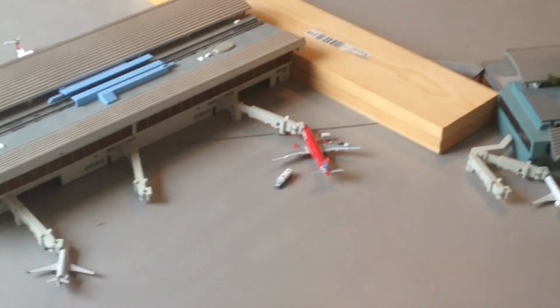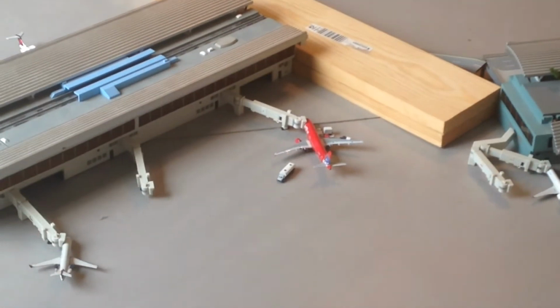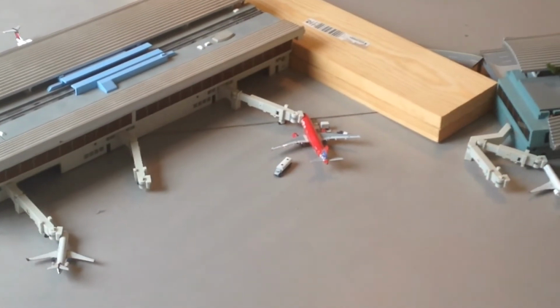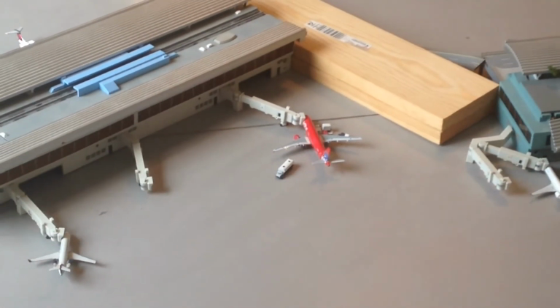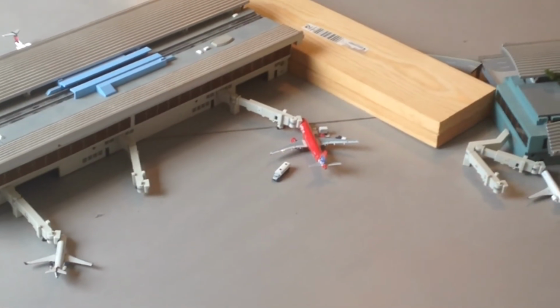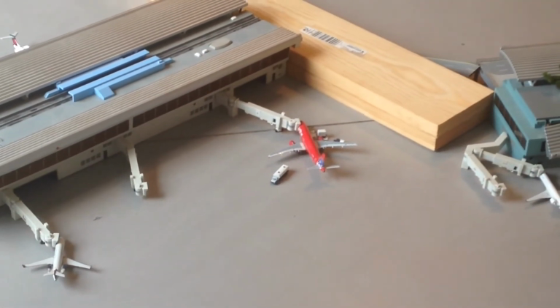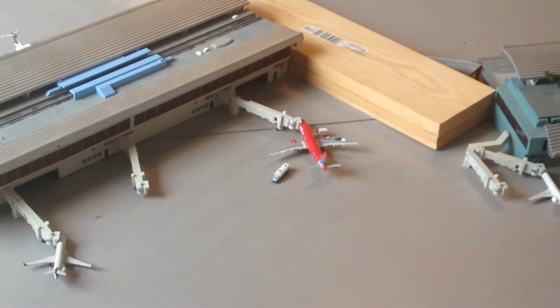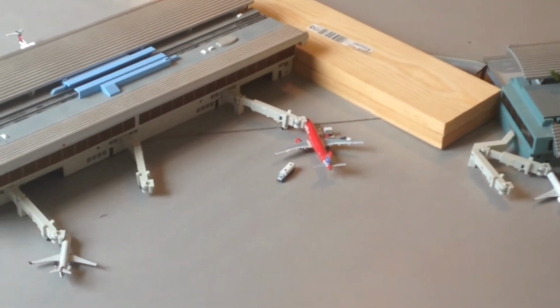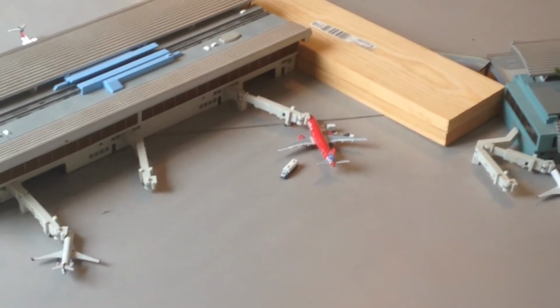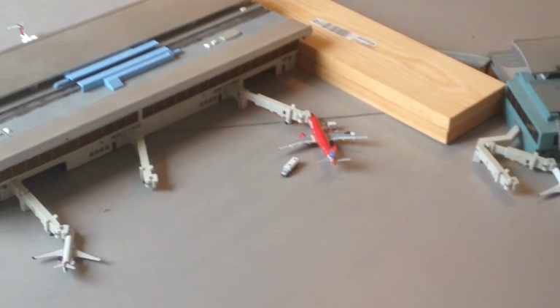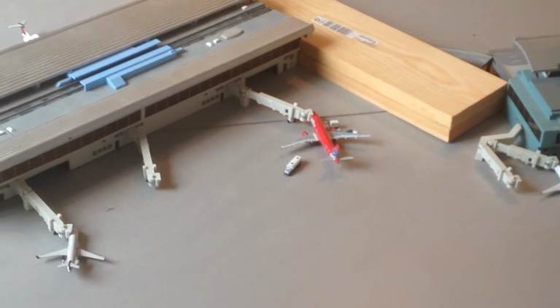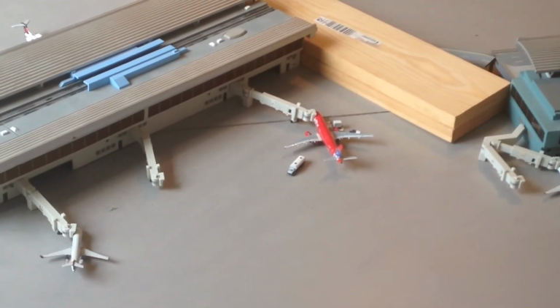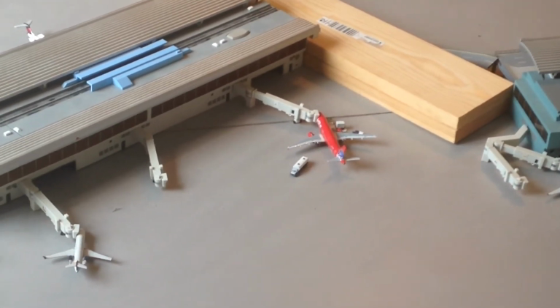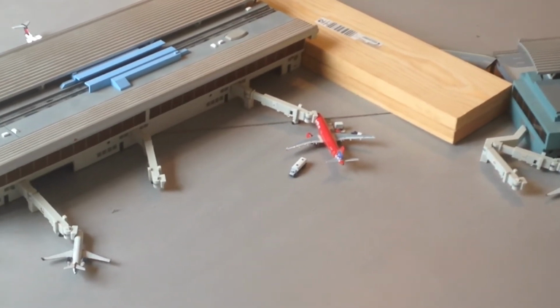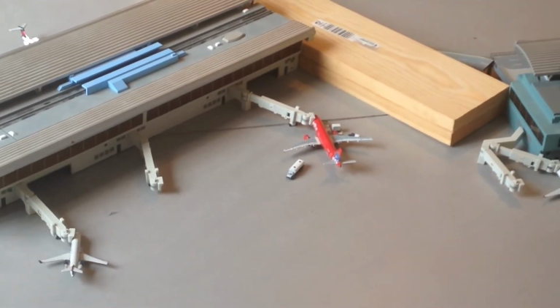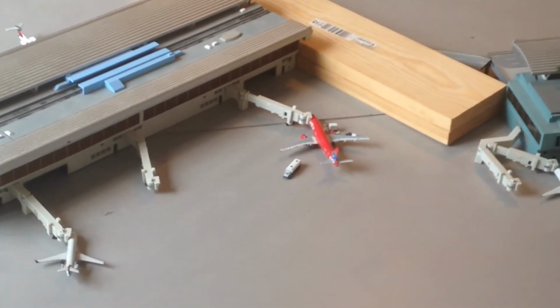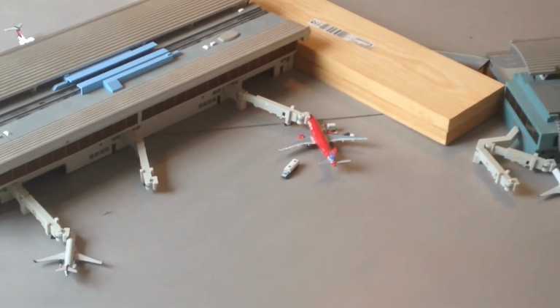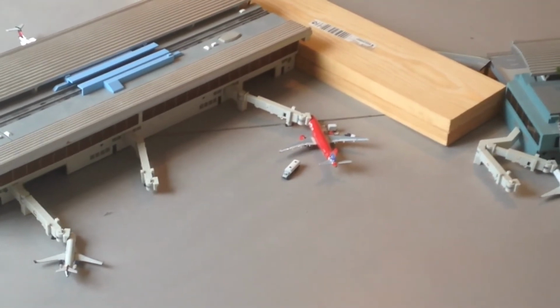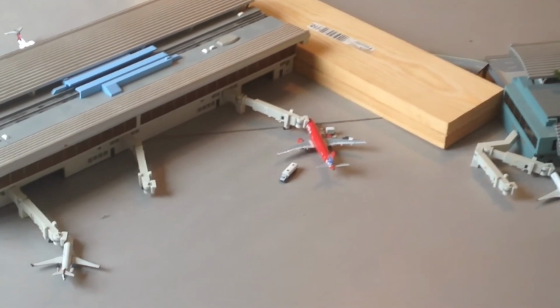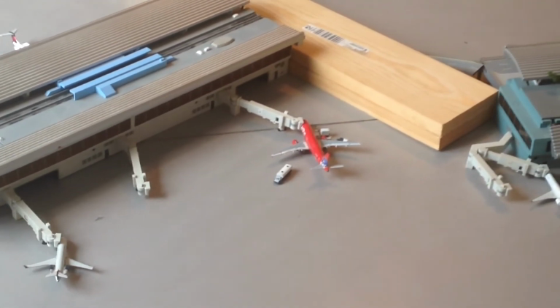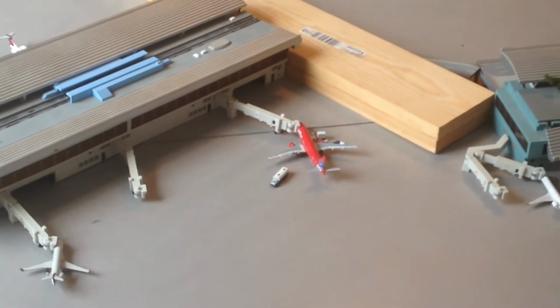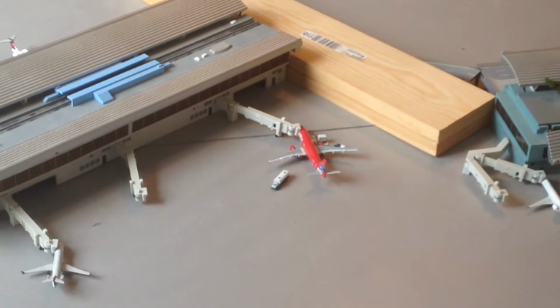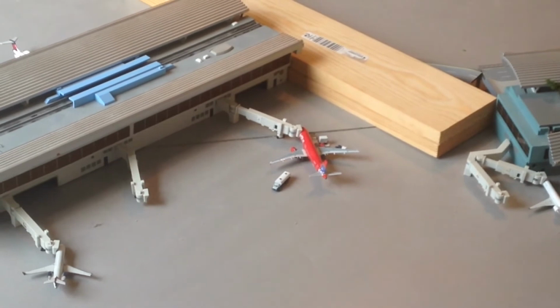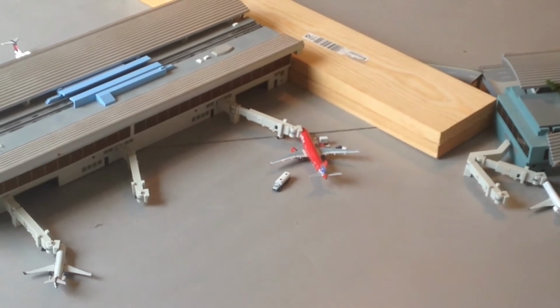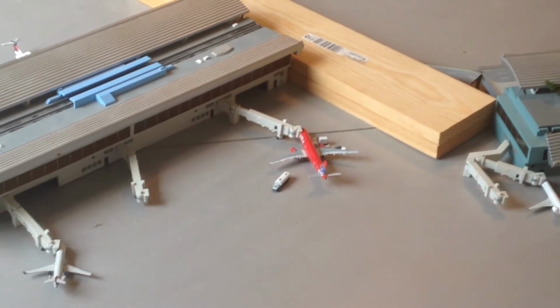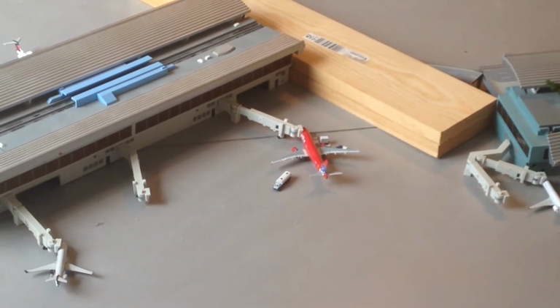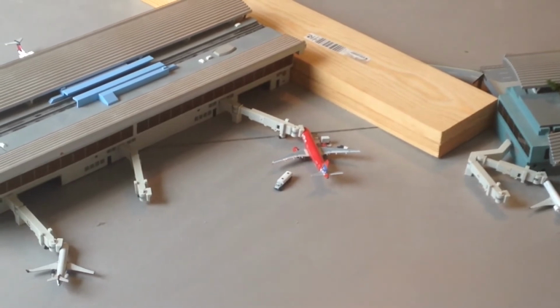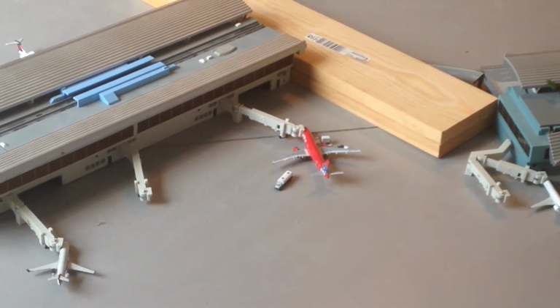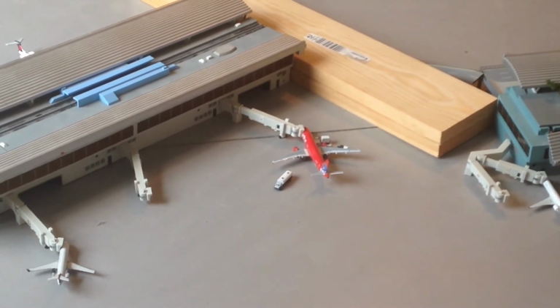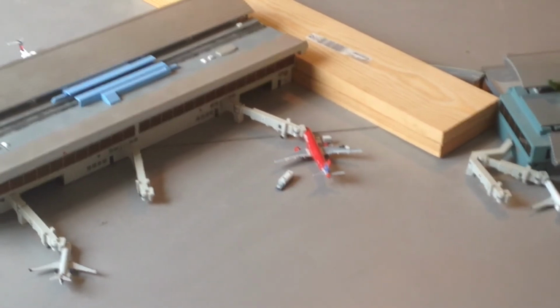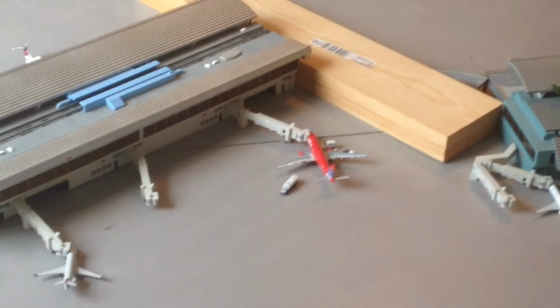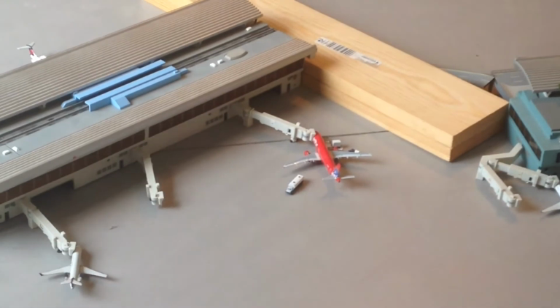Moving on, we have the JetBlue A320 in the FDNY special livery. Aircraft getting serviced and will be doing a flight over to Orlando.